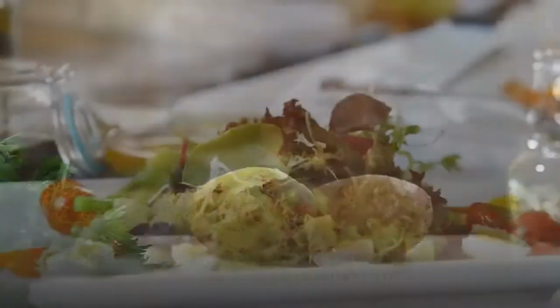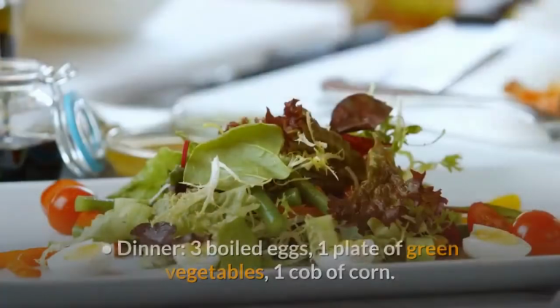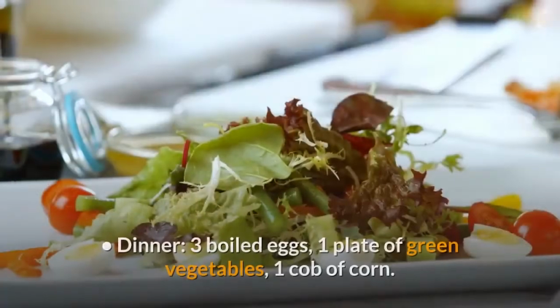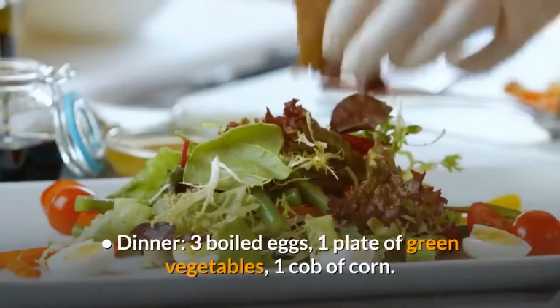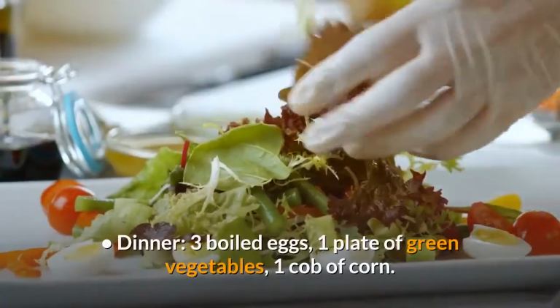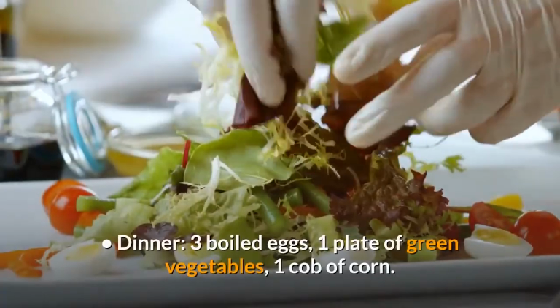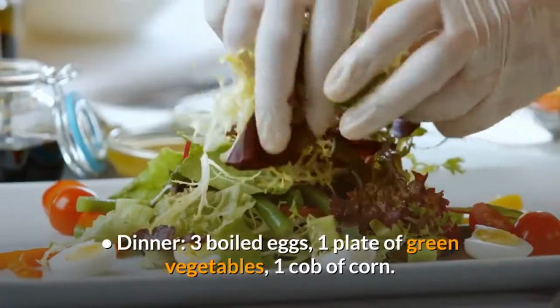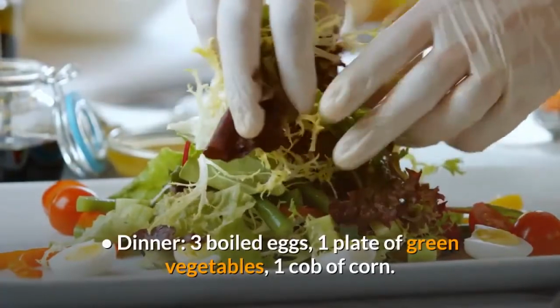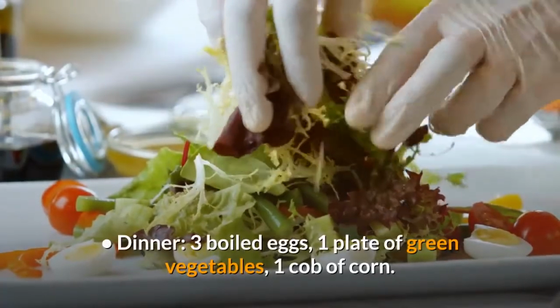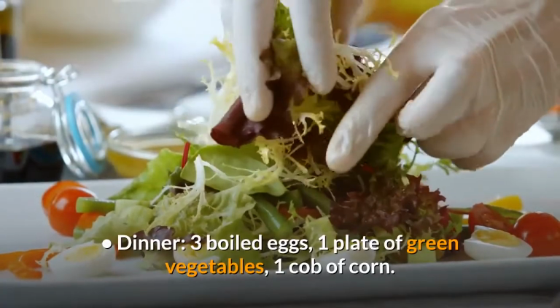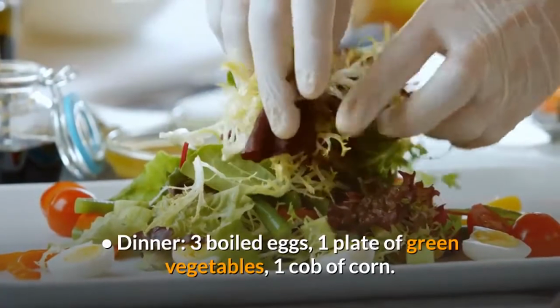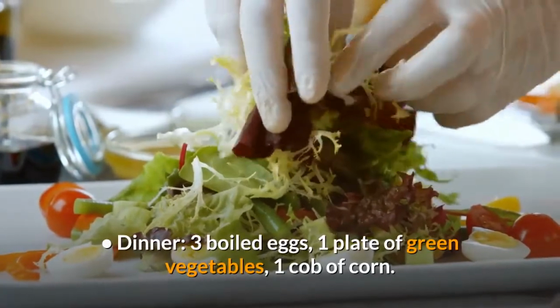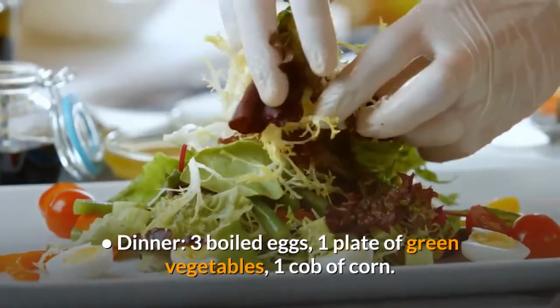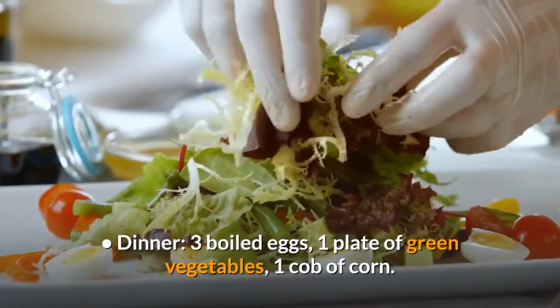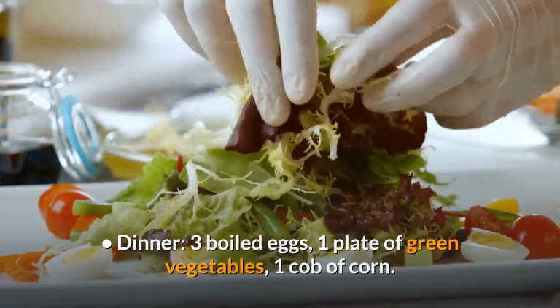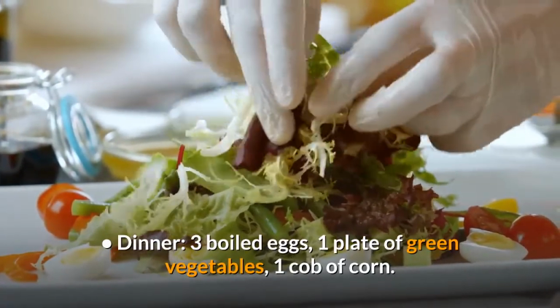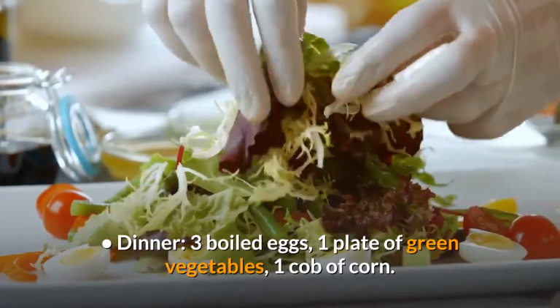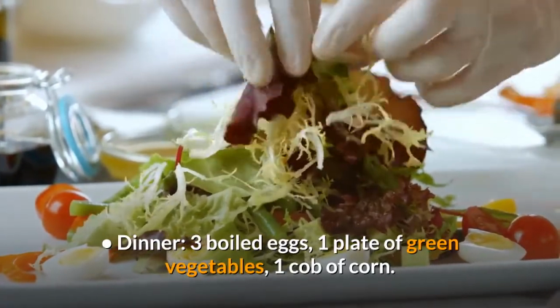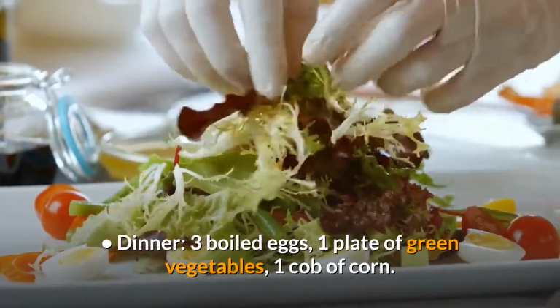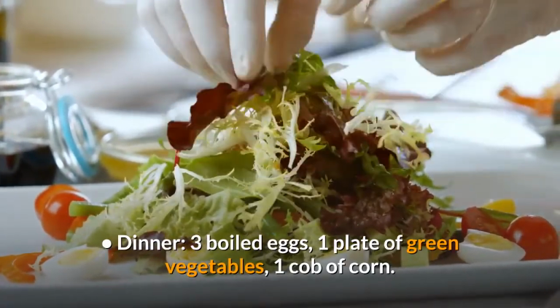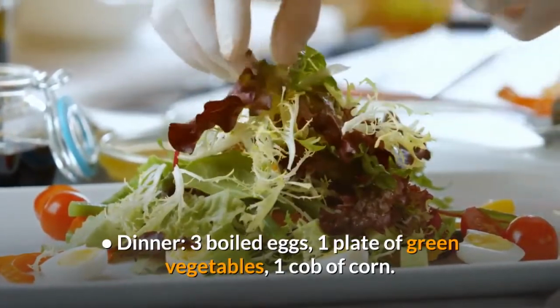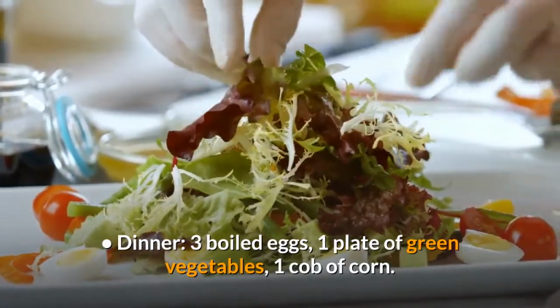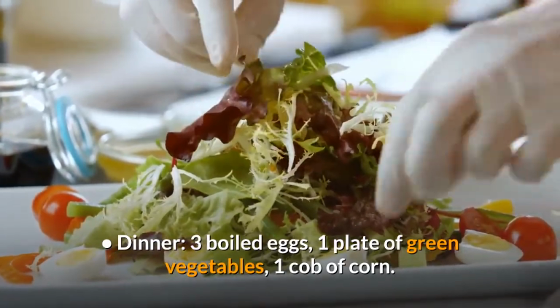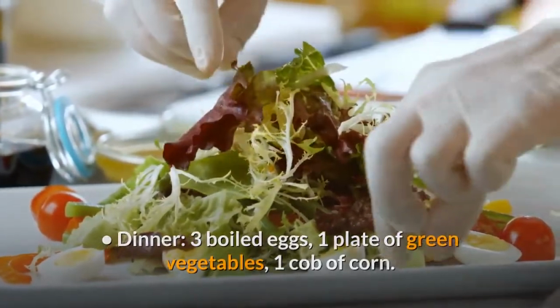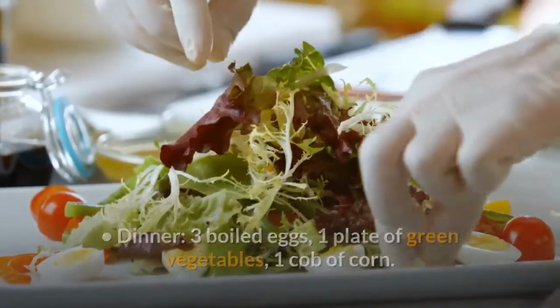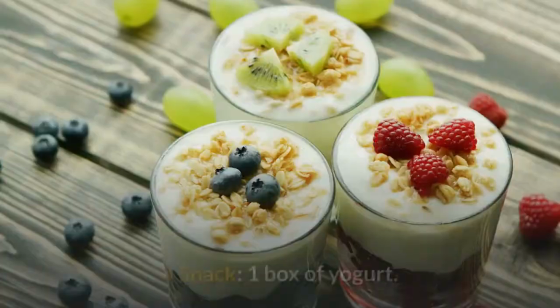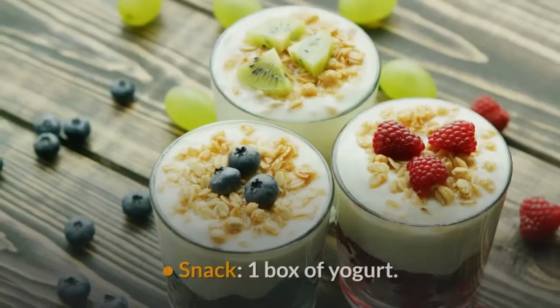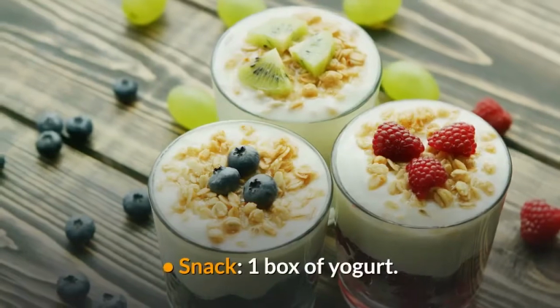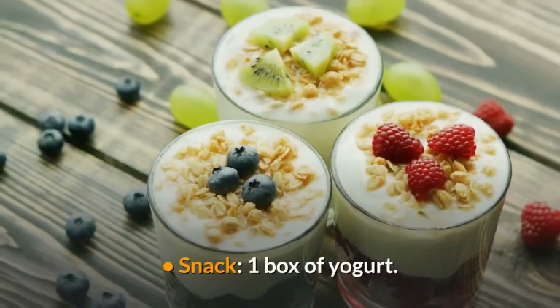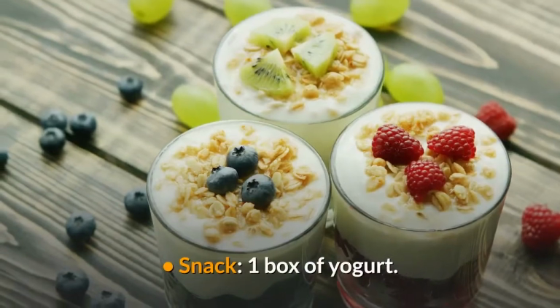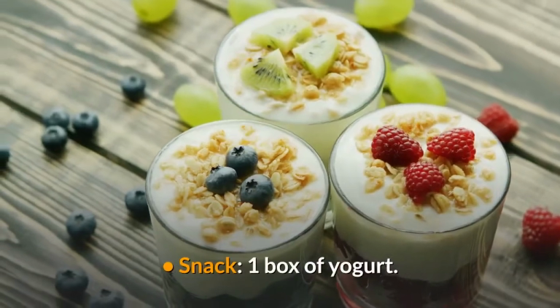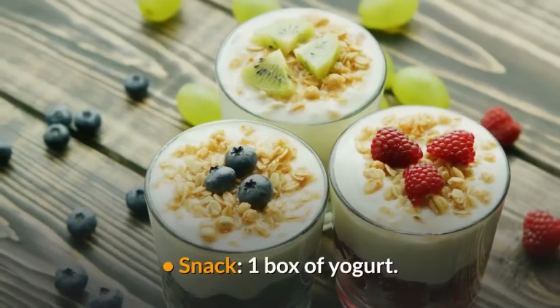Dinner – 3 boiled eggs, 1 plate of green vegetables, 1 cob of corn. Snack – 1 box of yogurt.